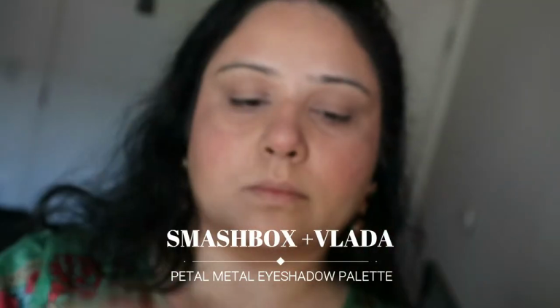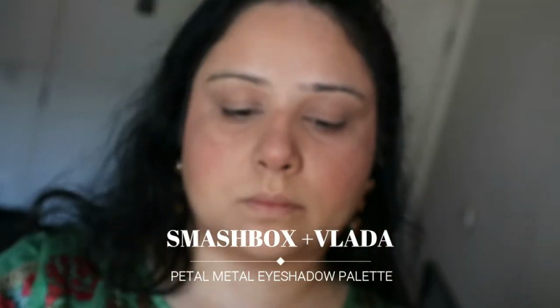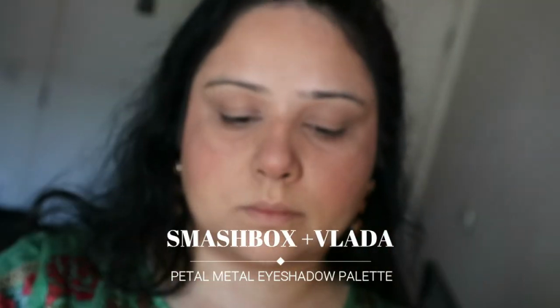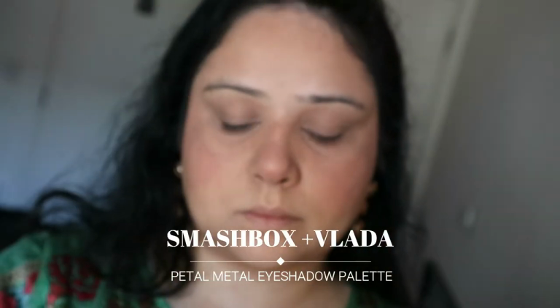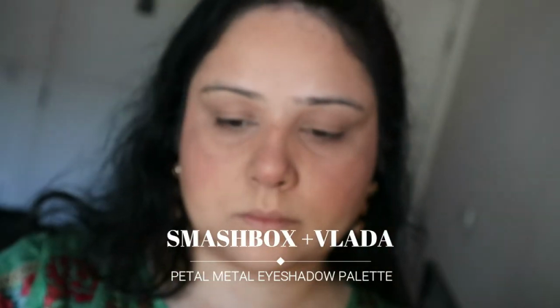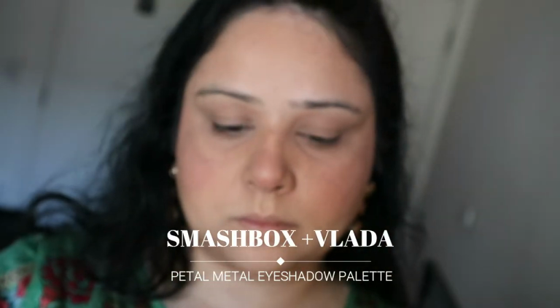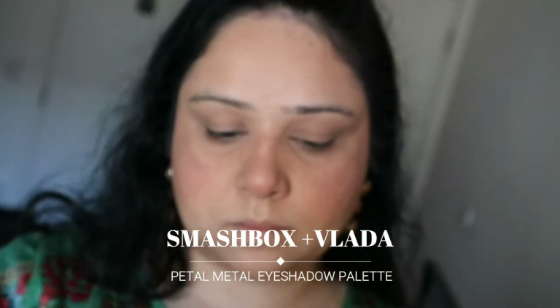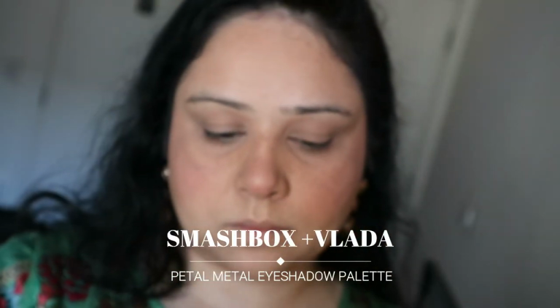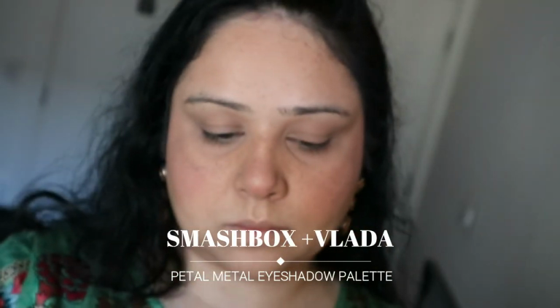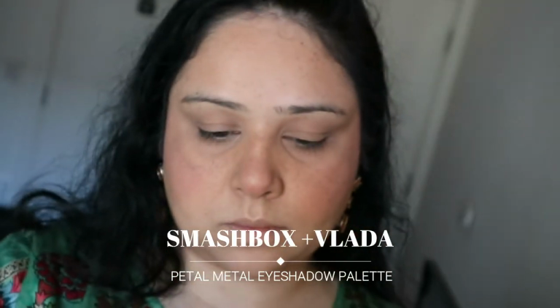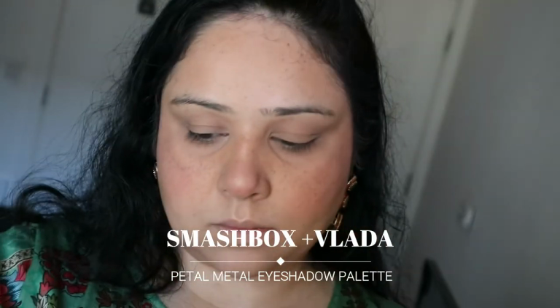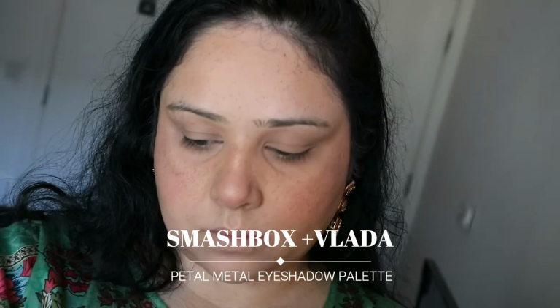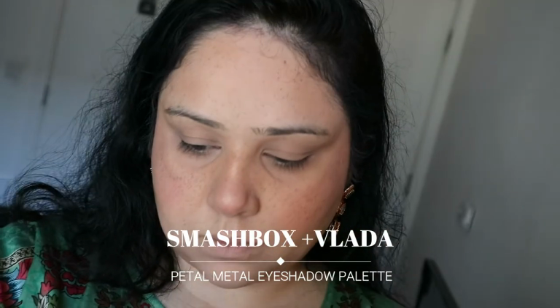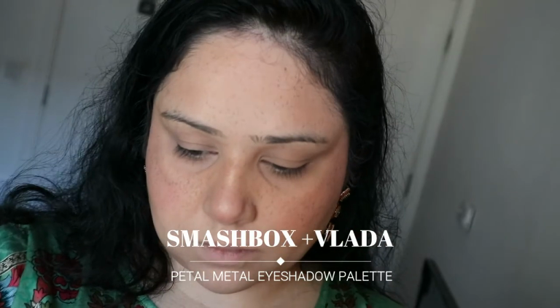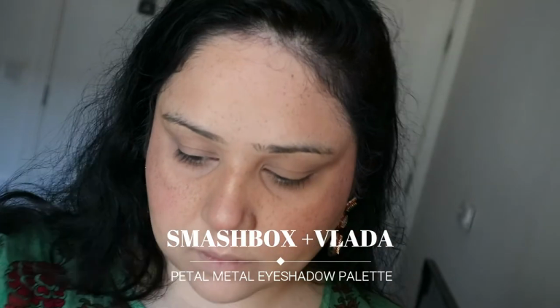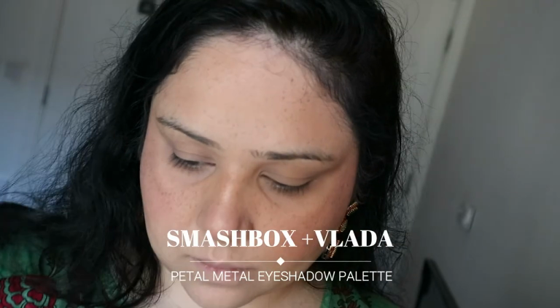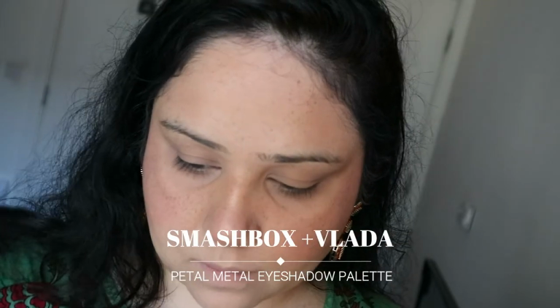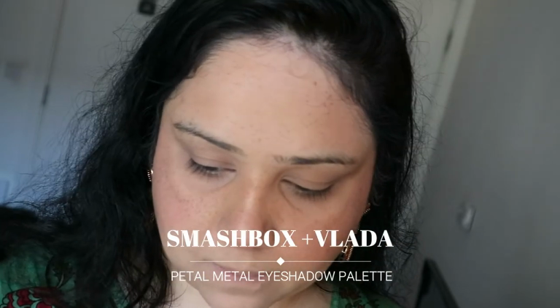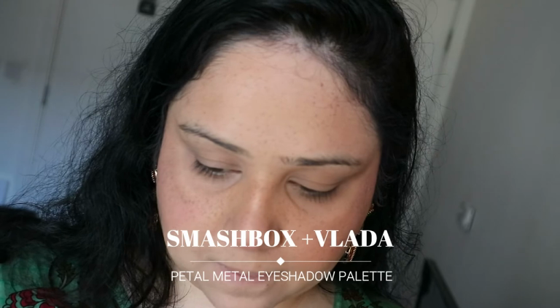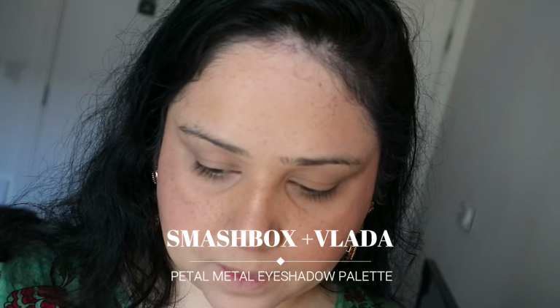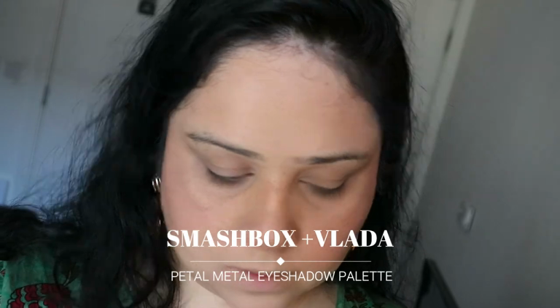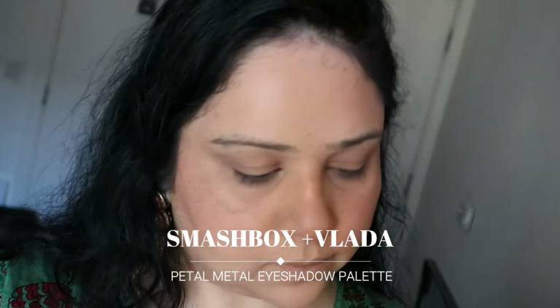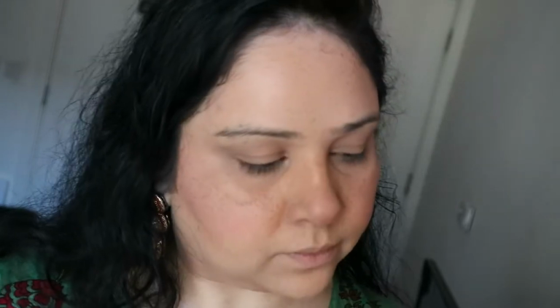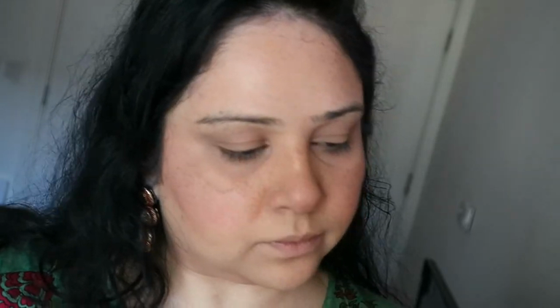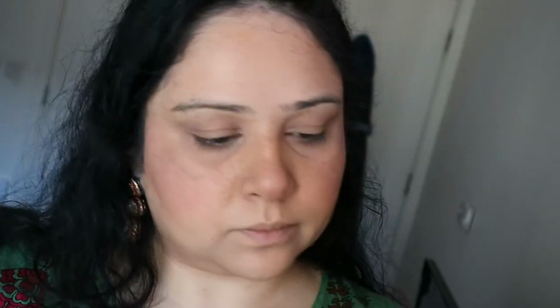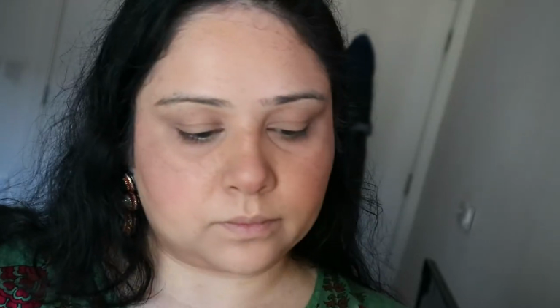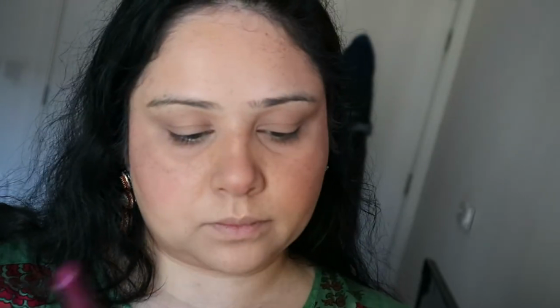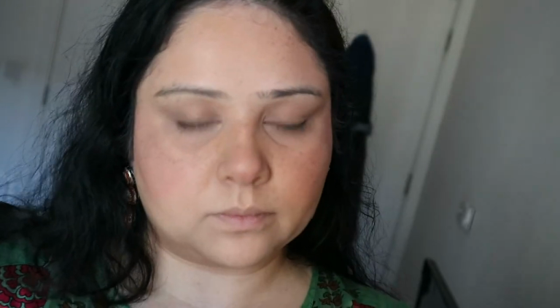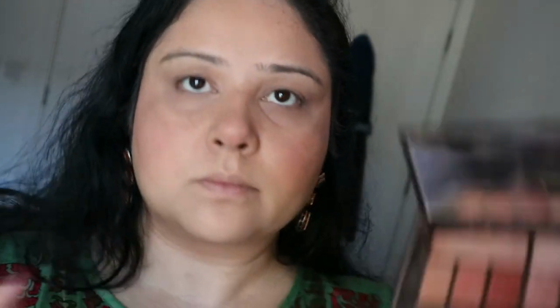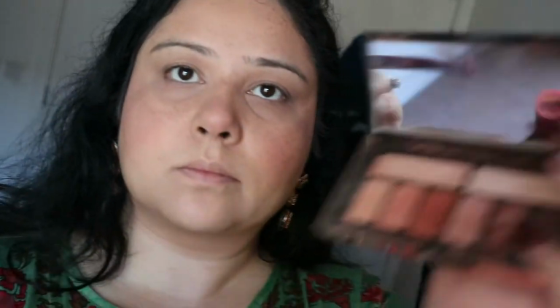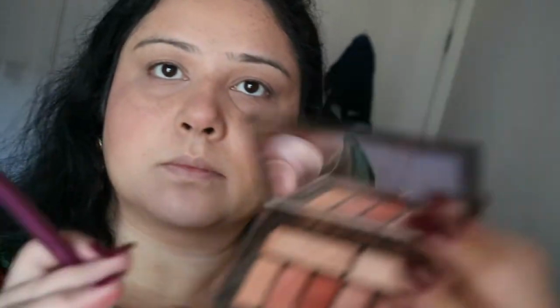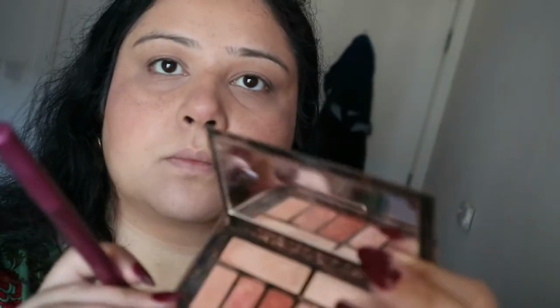For eyeshadow I'm using the Smashbox Velvet Rose Gold Palette. I'm using a cool-toned brown shade to trace out my crease.